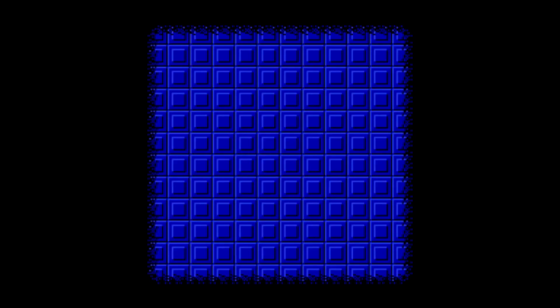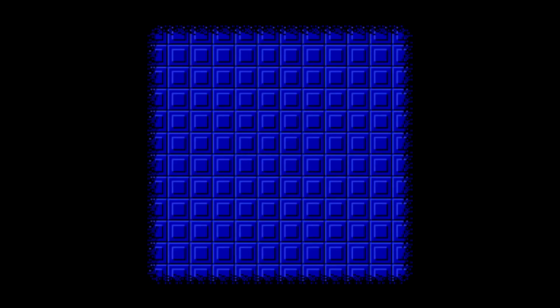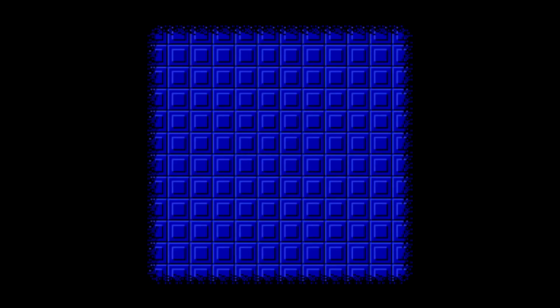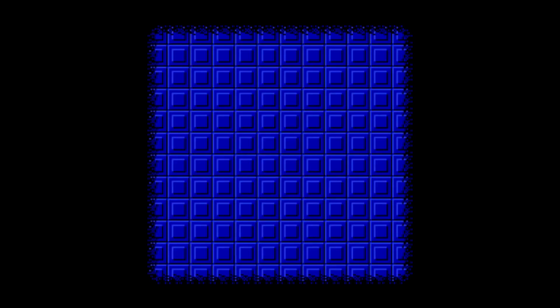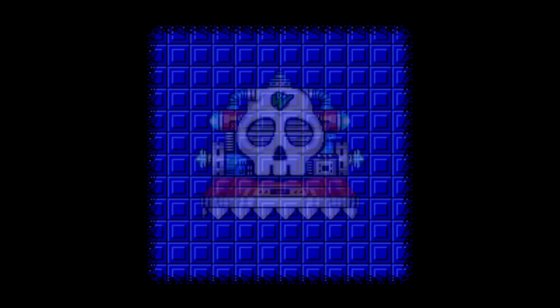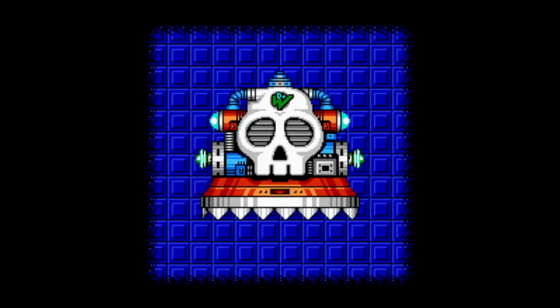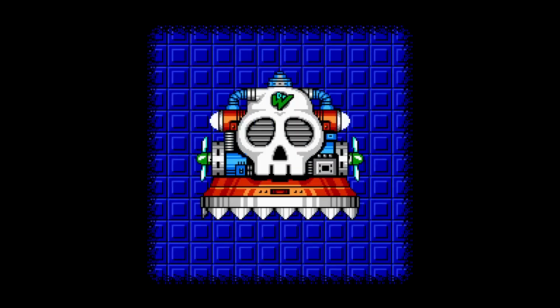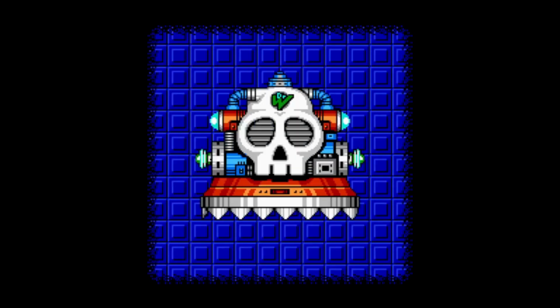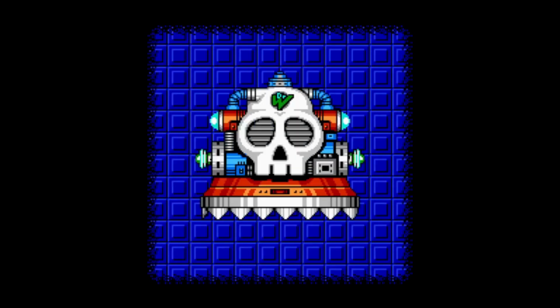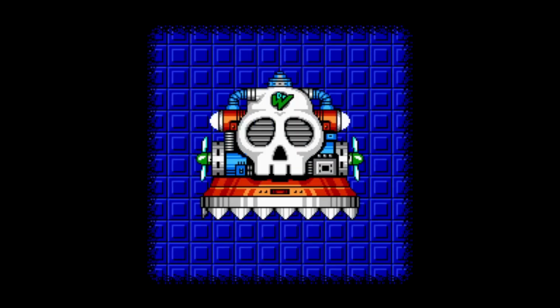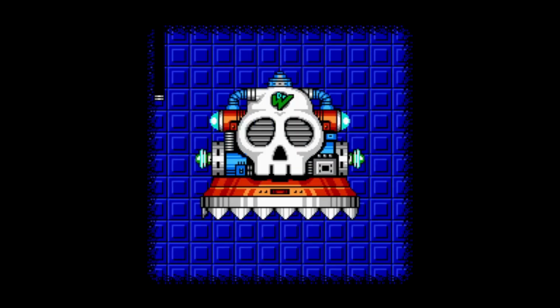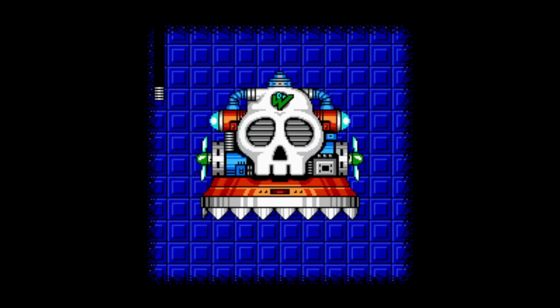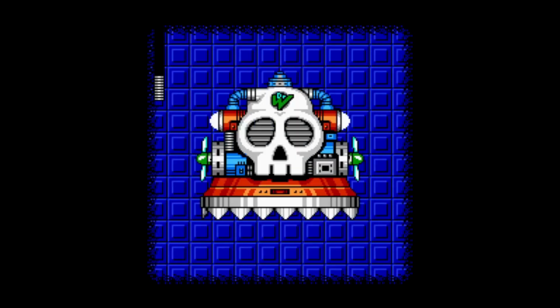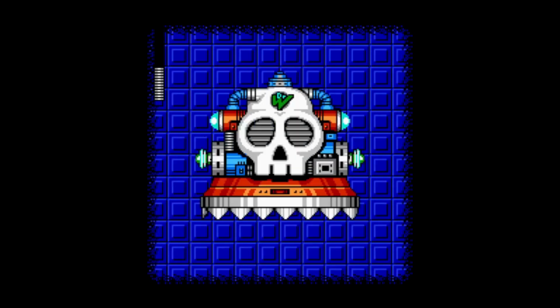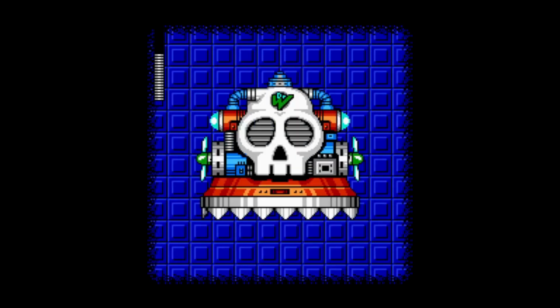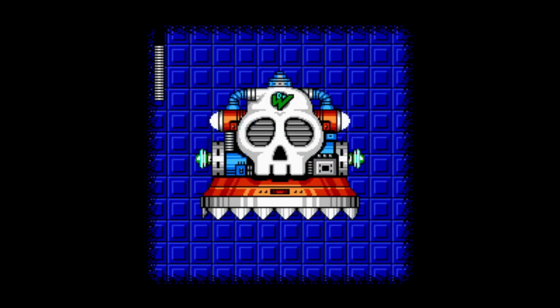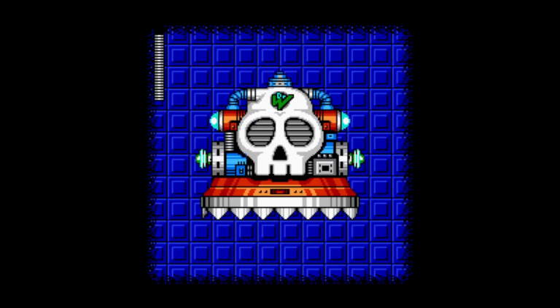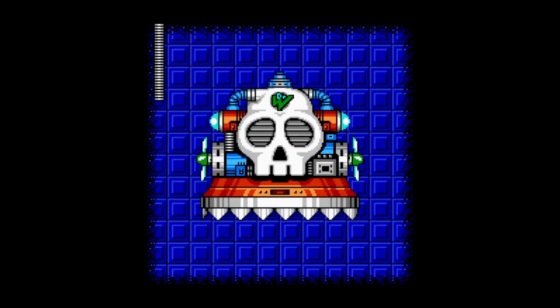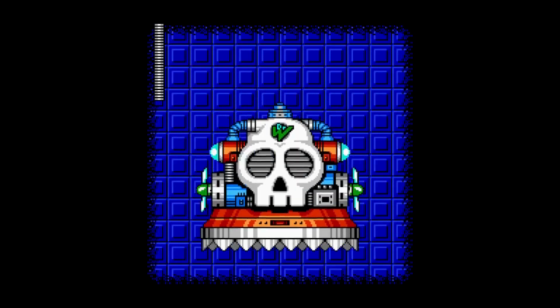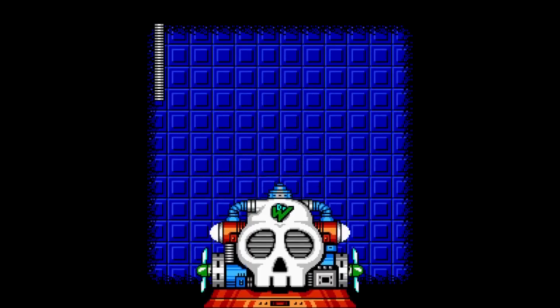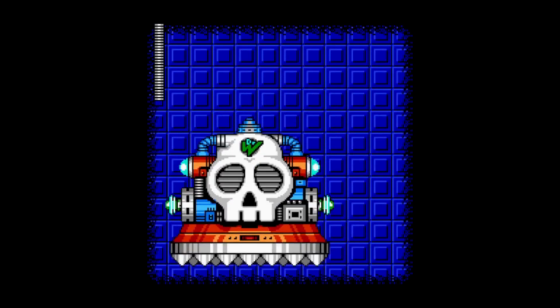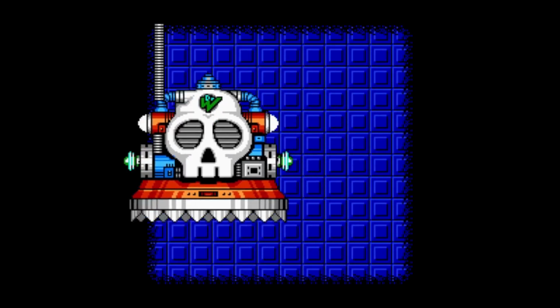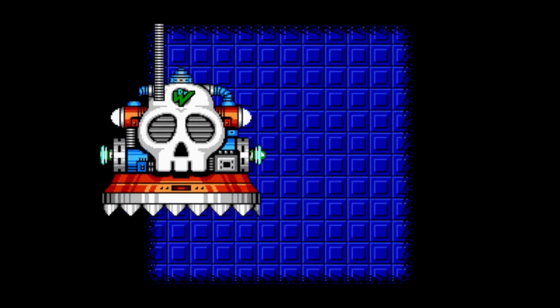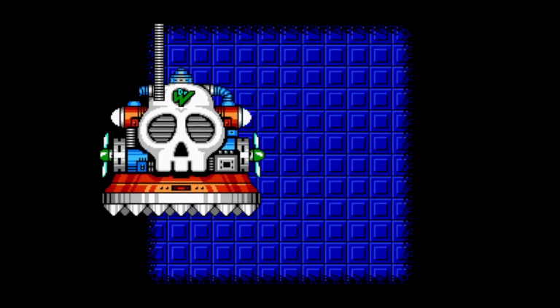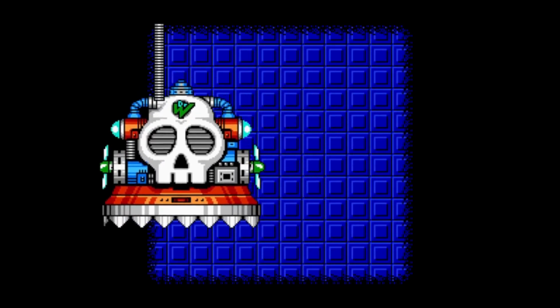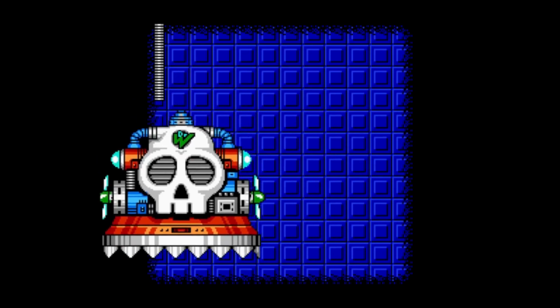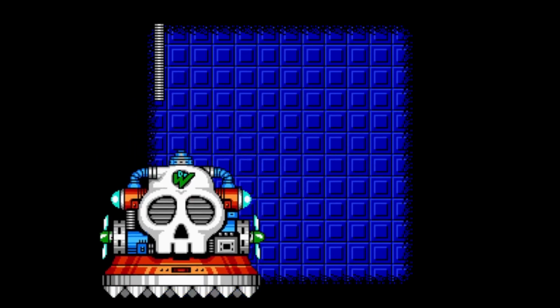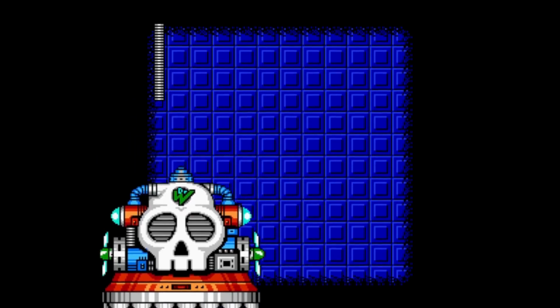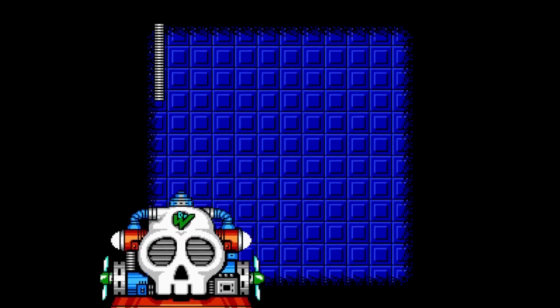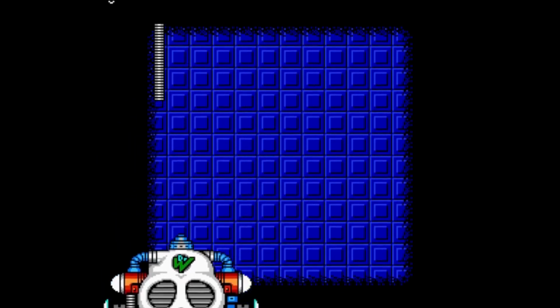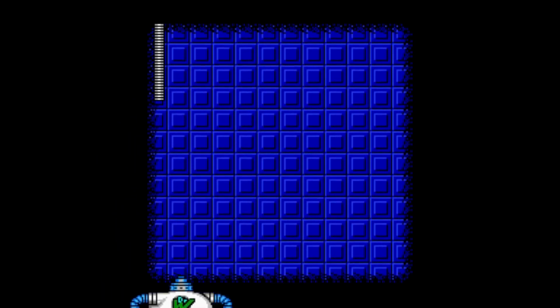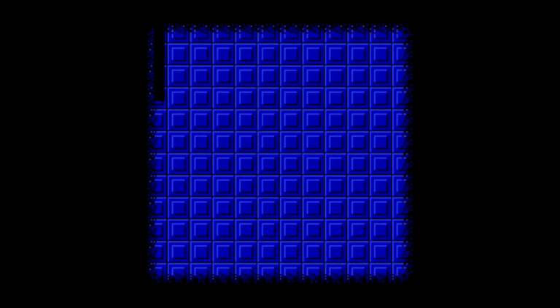Wily Machine 6 from Mega Man 6. Its weapon is Blue Orbs and it is weak to Silver Tomahawk.